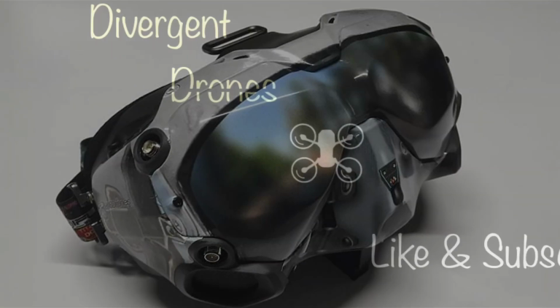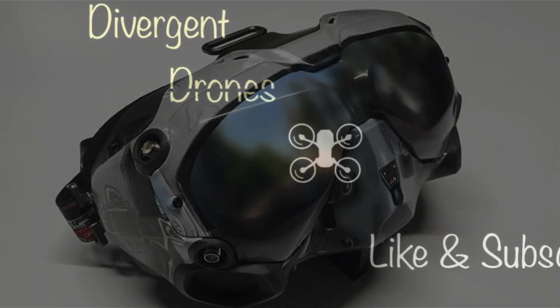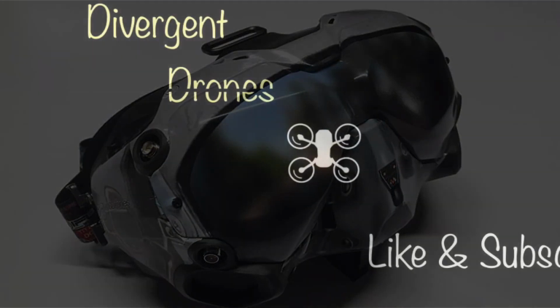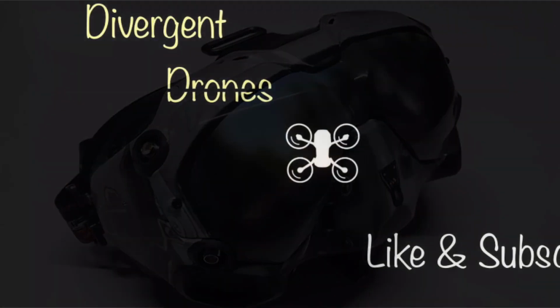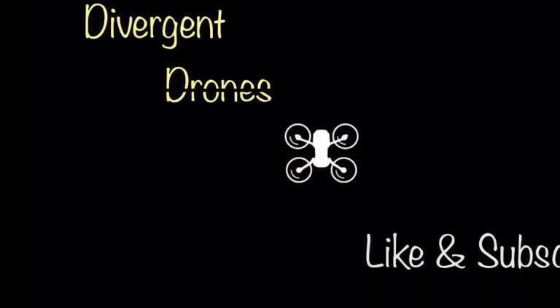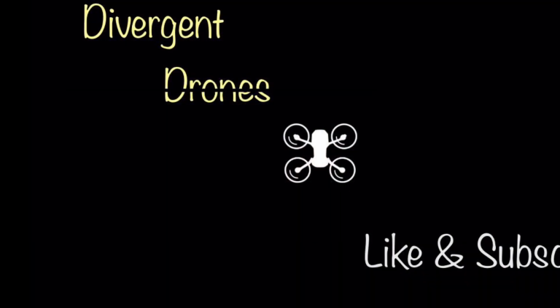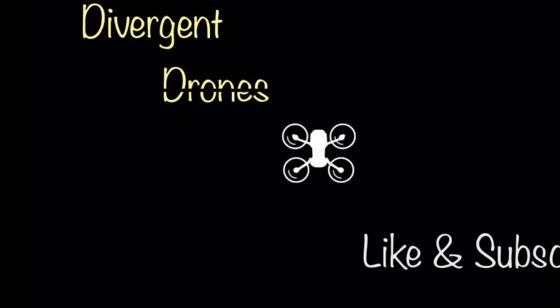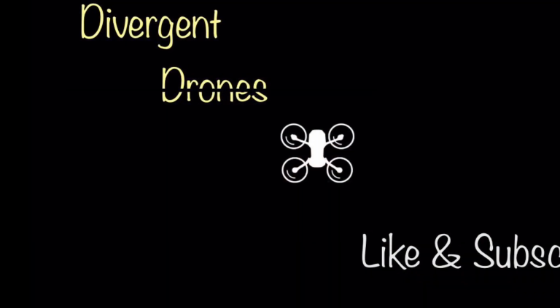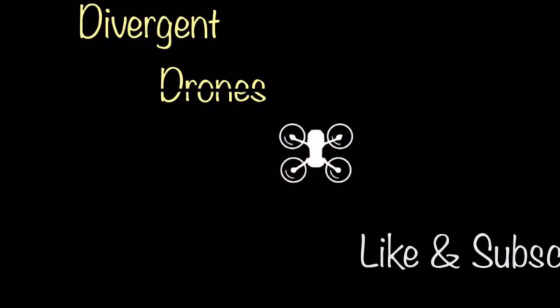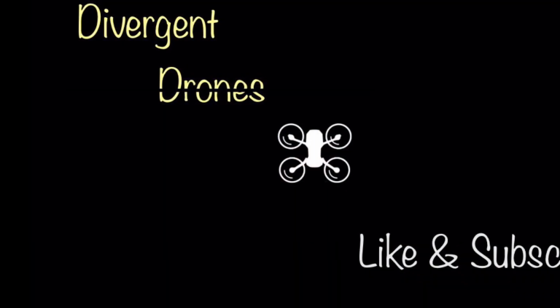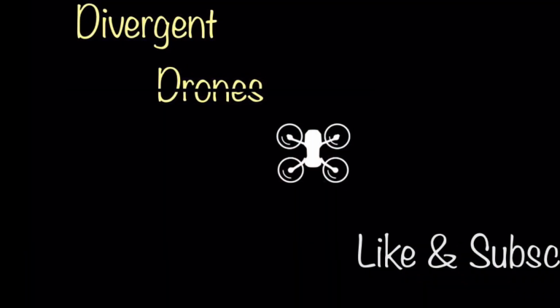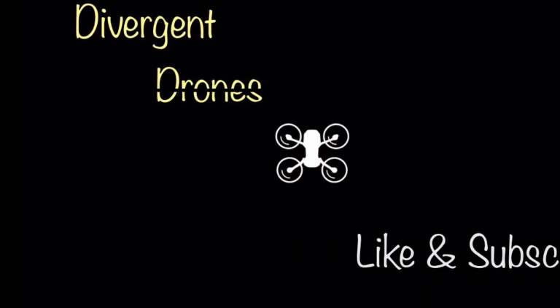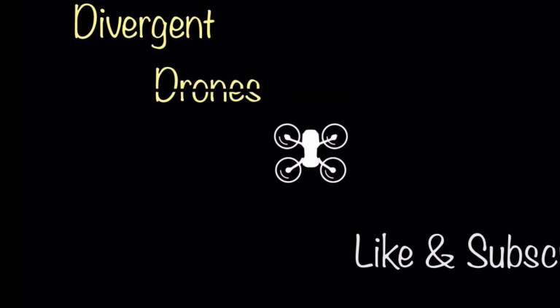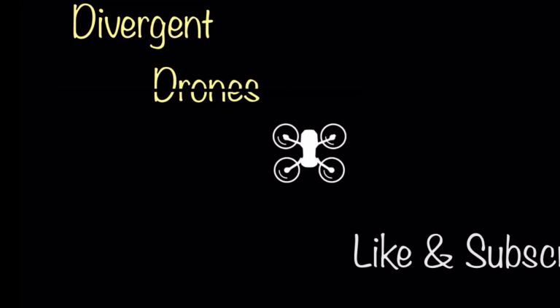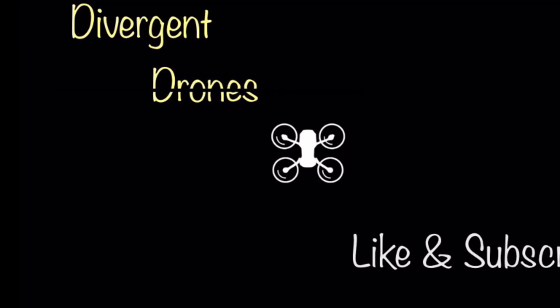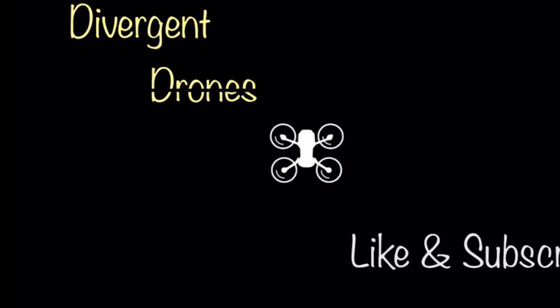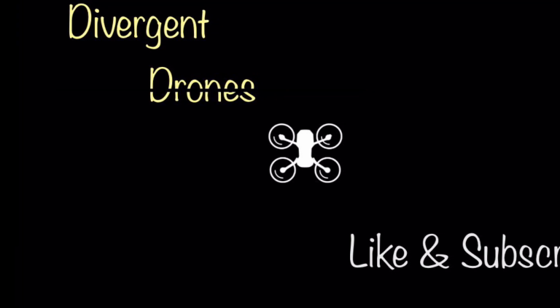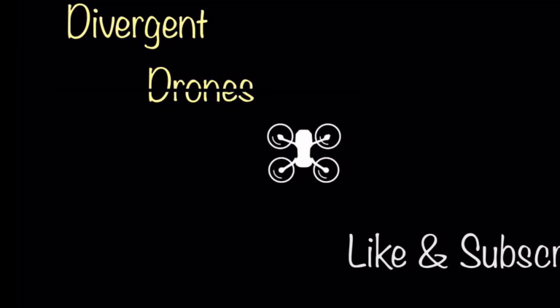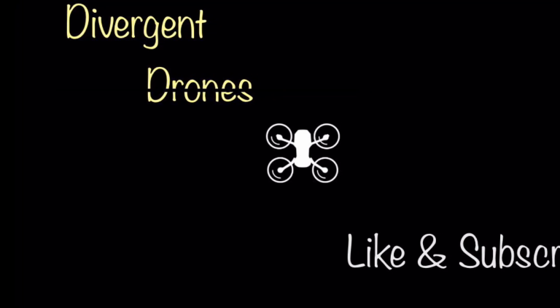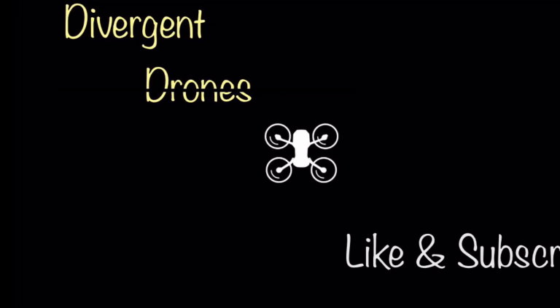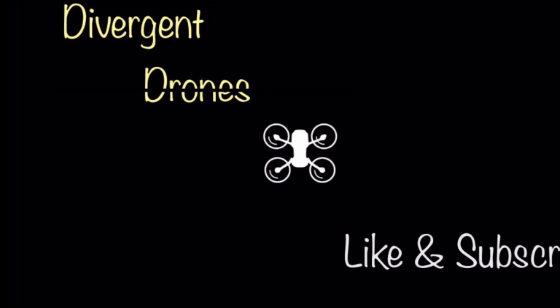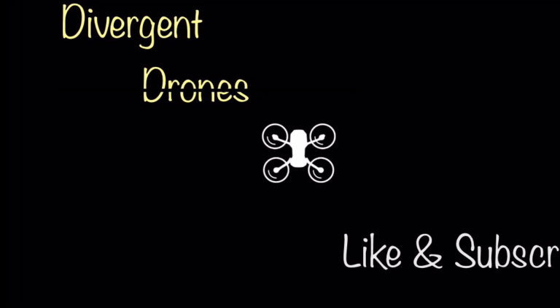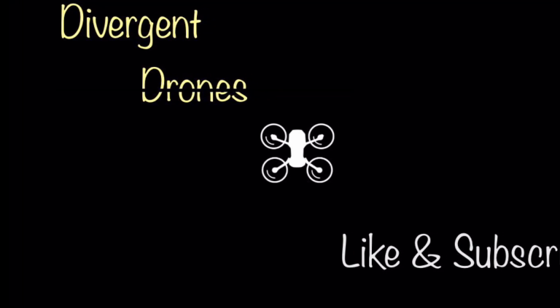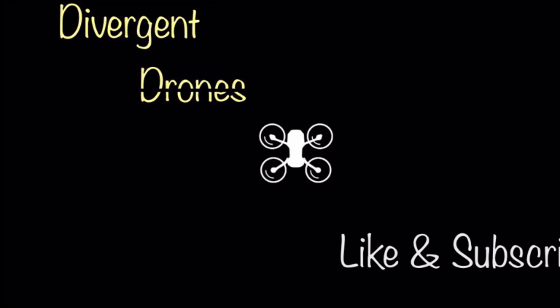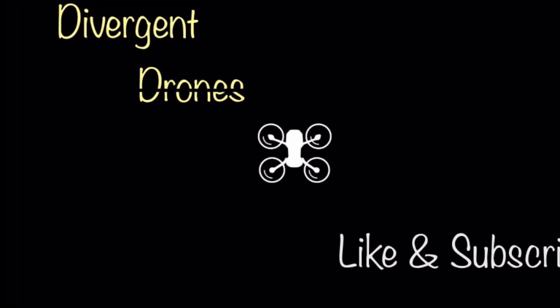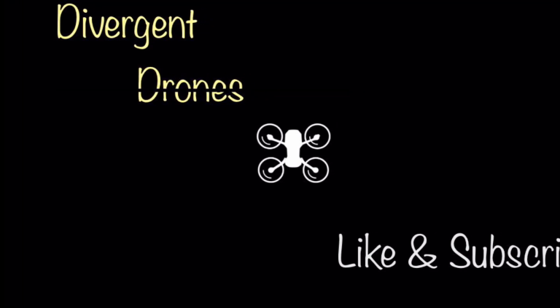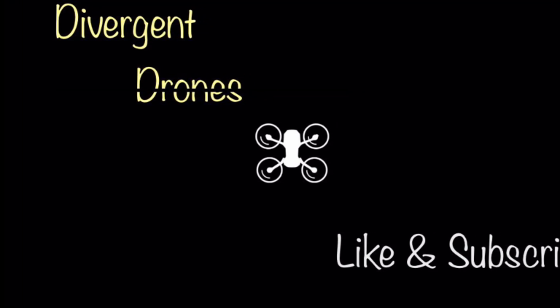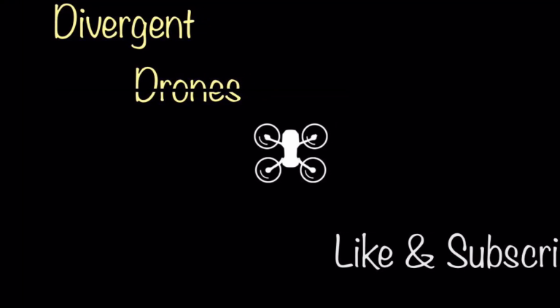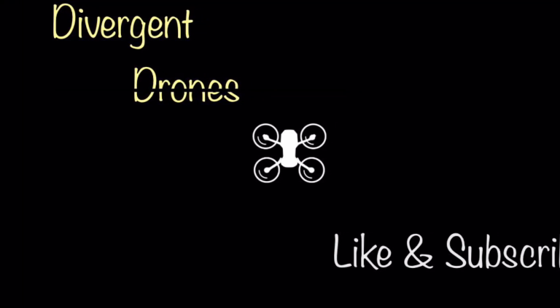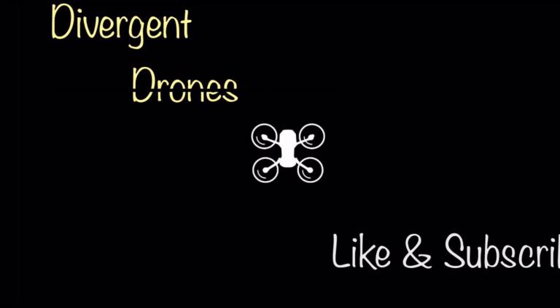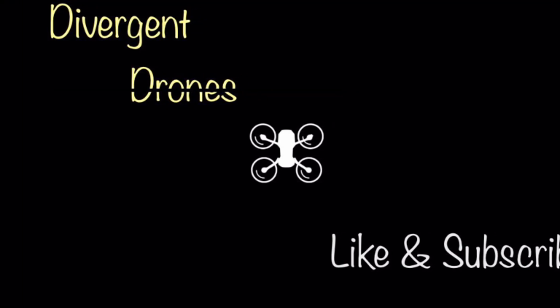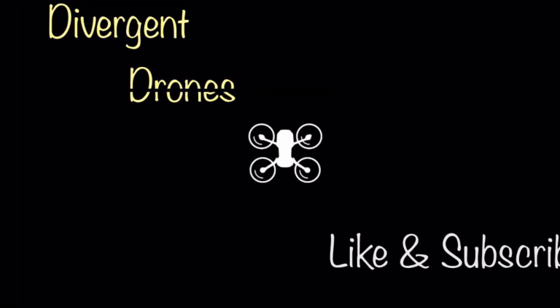Stay tuned, I'm sure there's more to come. Thanks for watching and don't forget to like, subscribe, and comment.